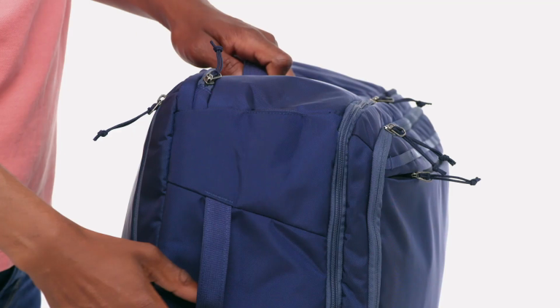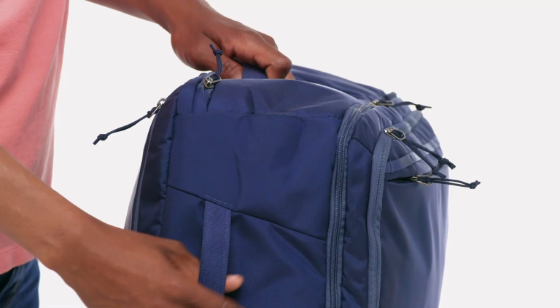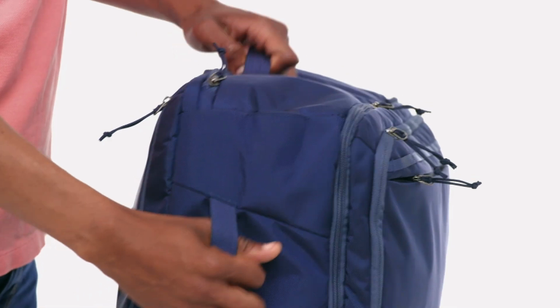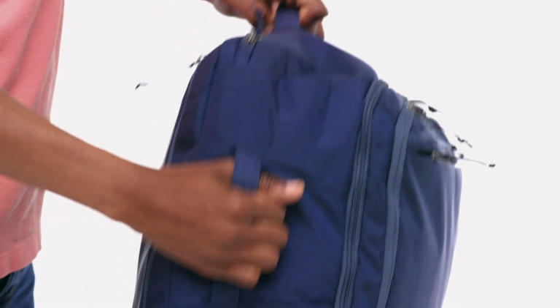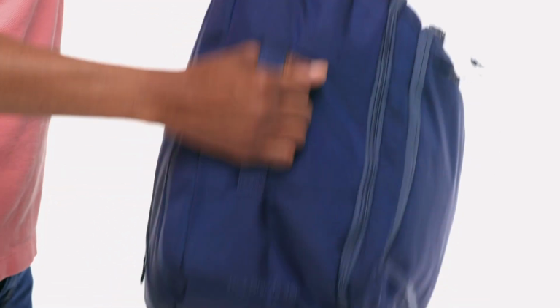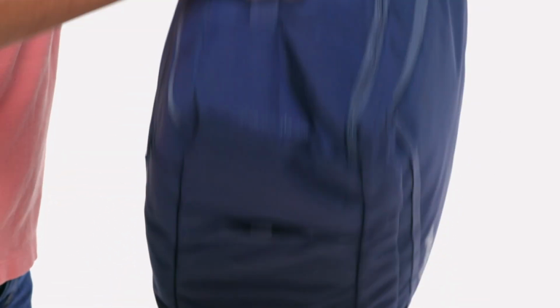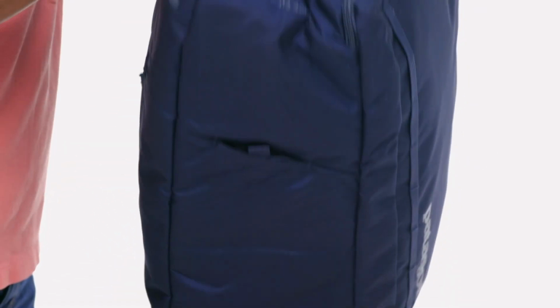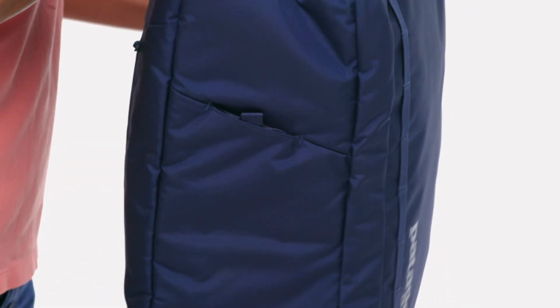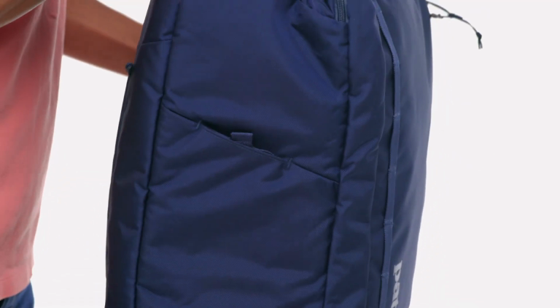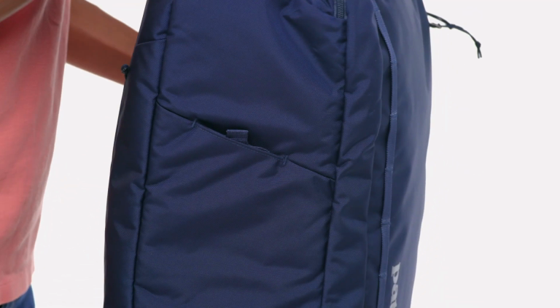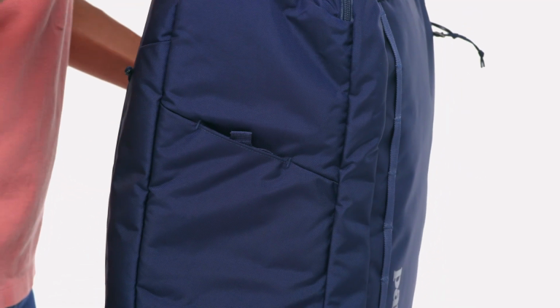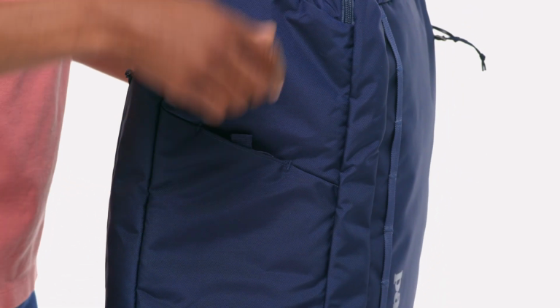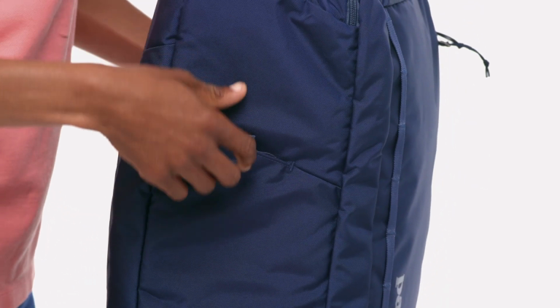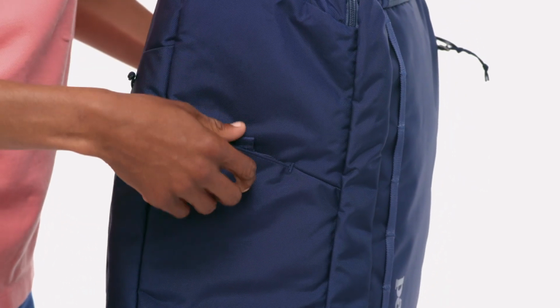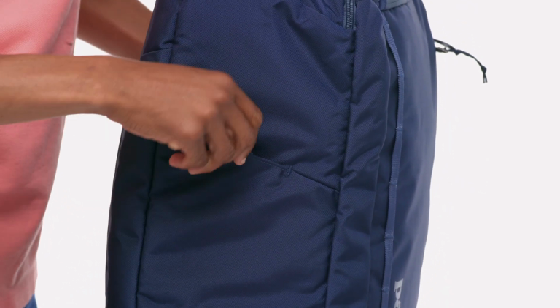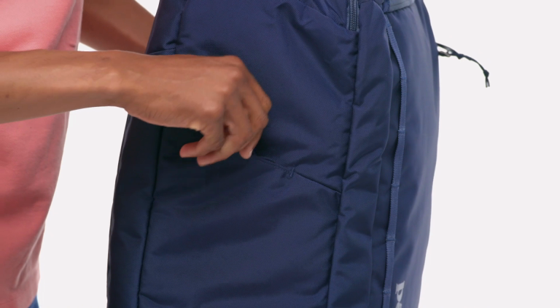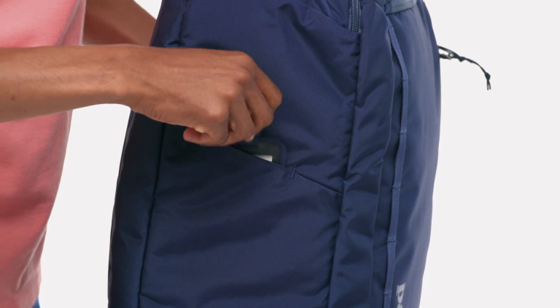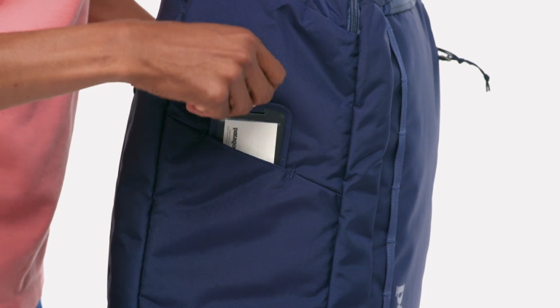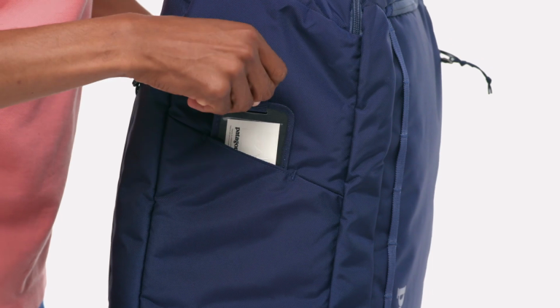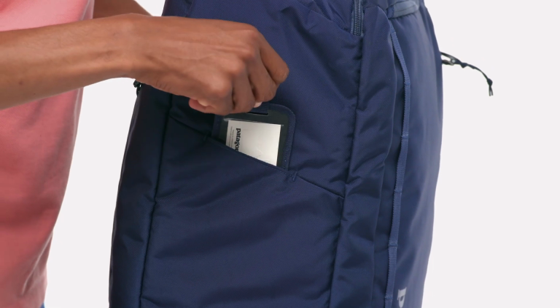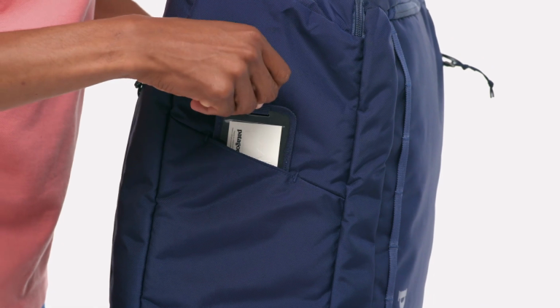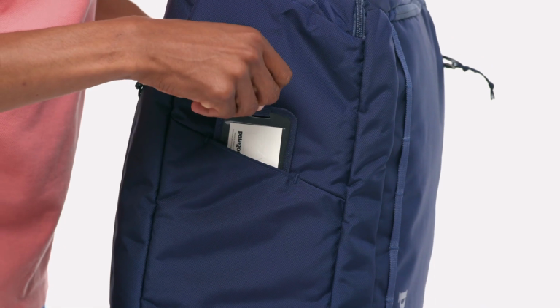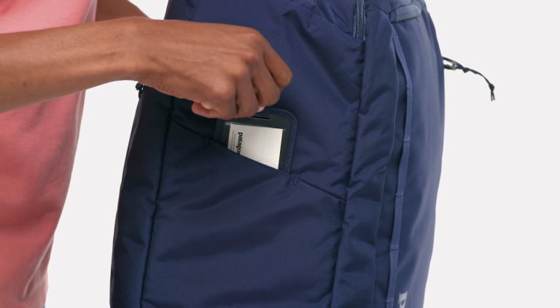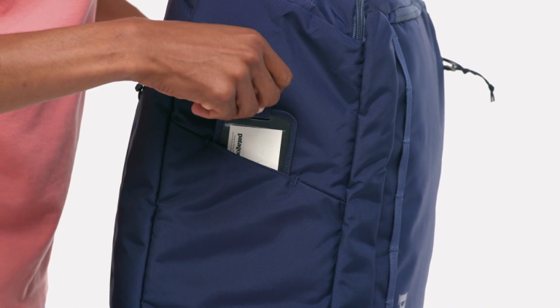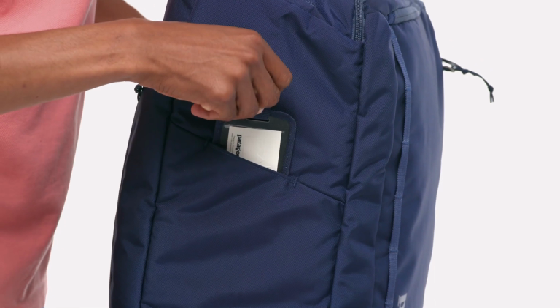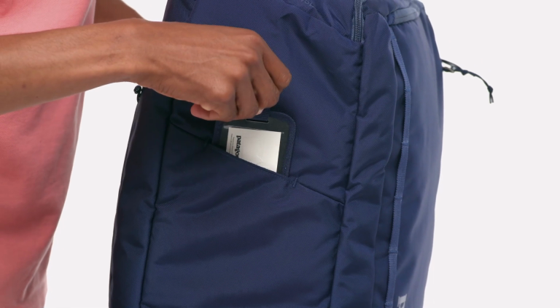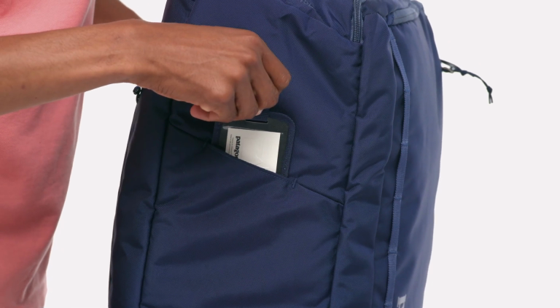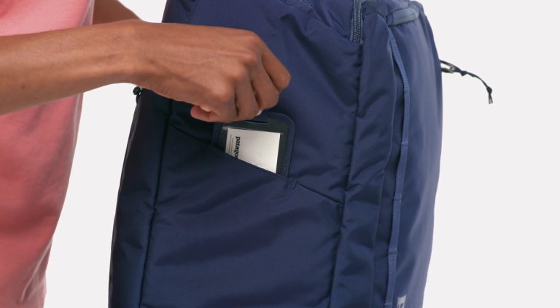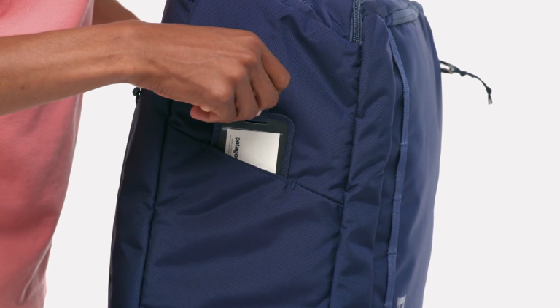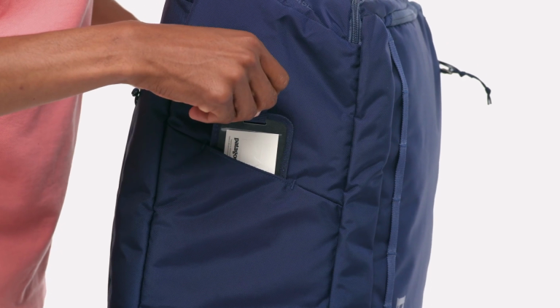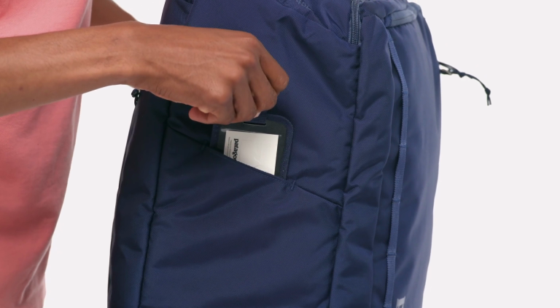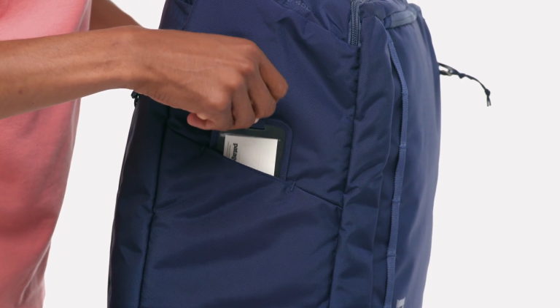And if you do ever have to check it, there's a concealed luggage tag on the bottom of the MLC.